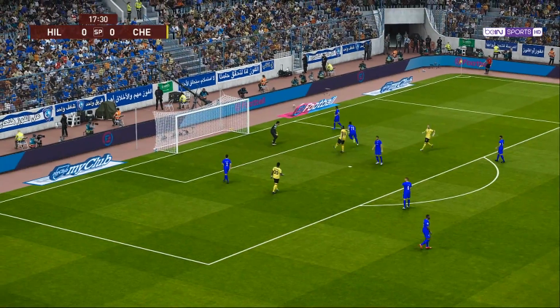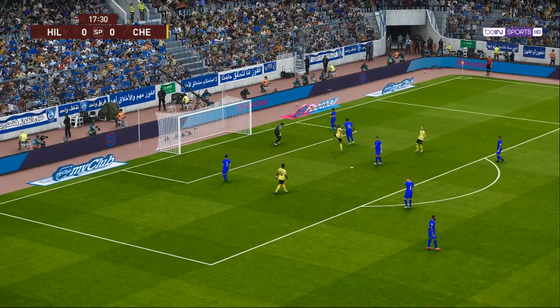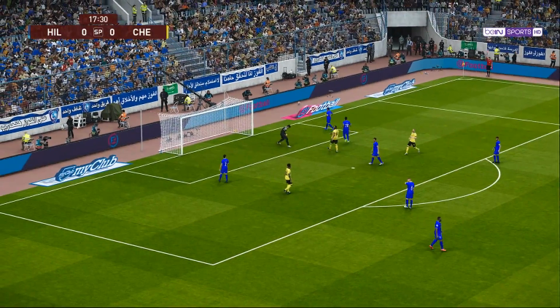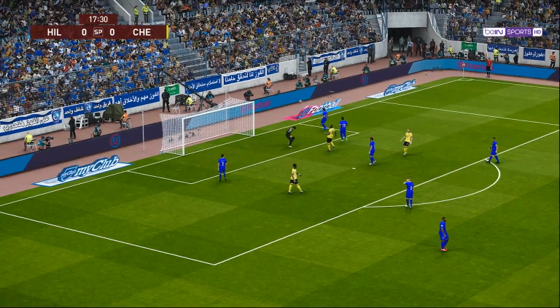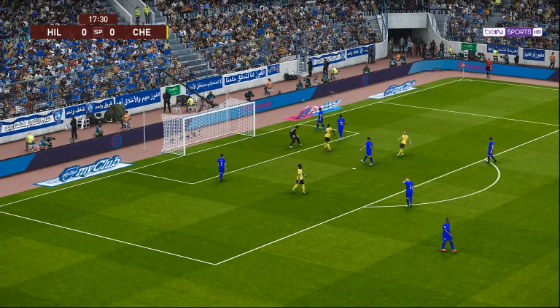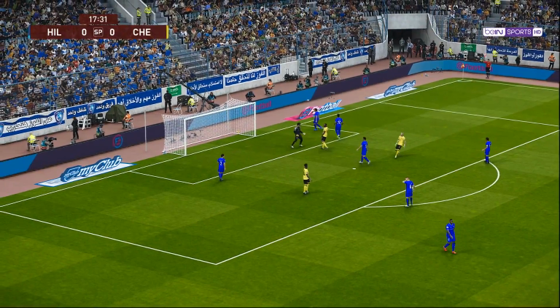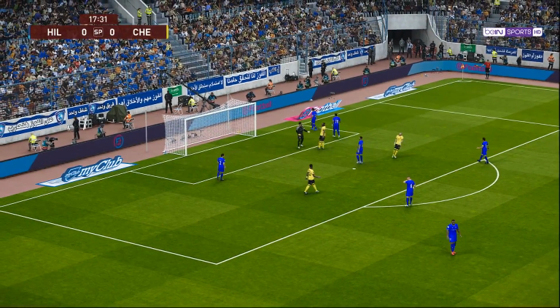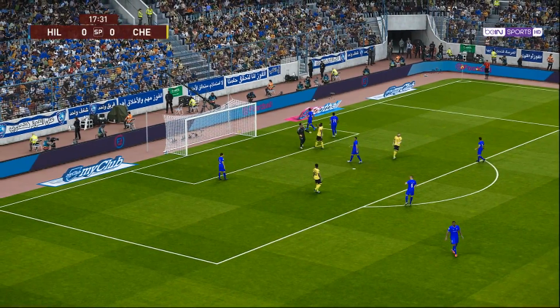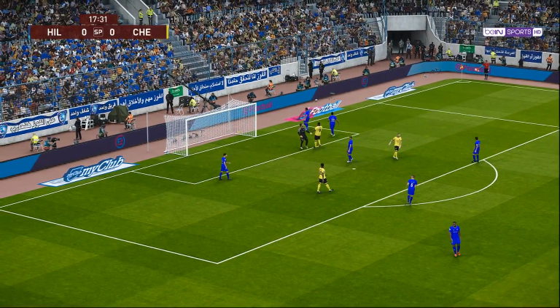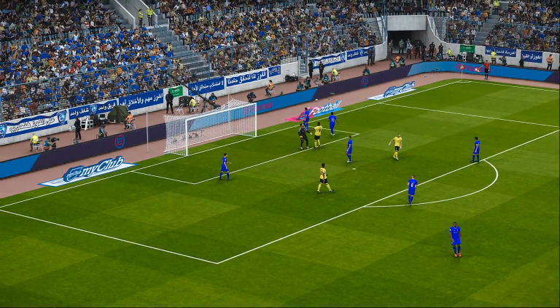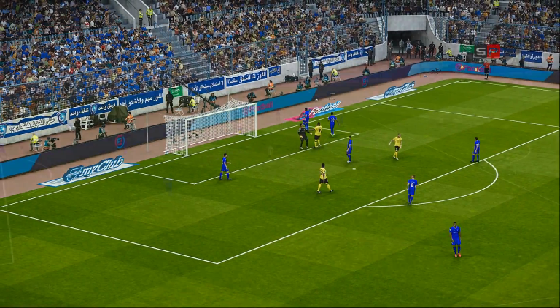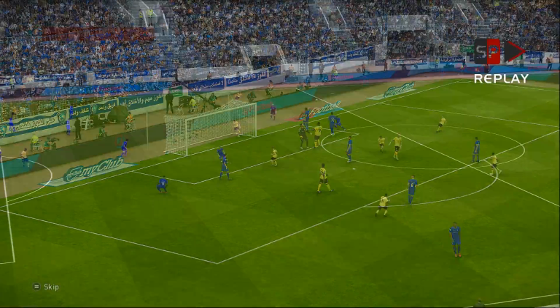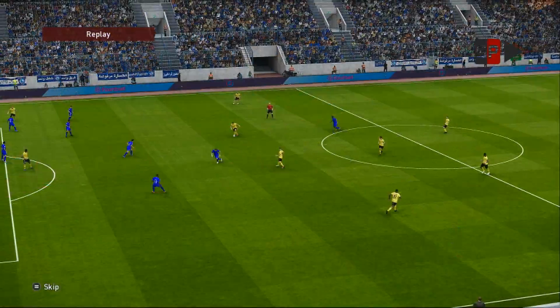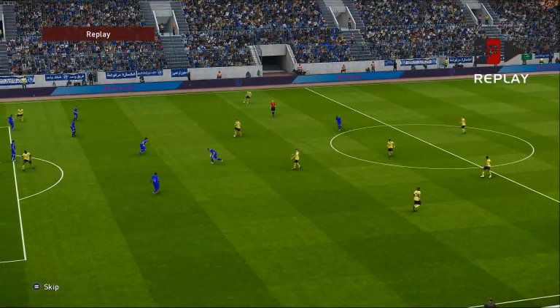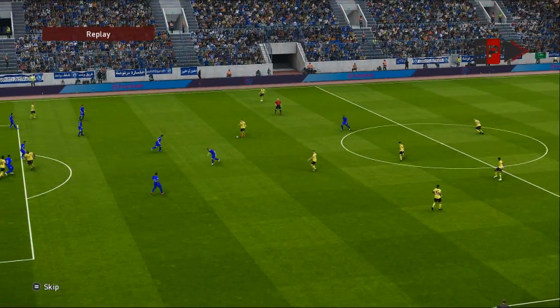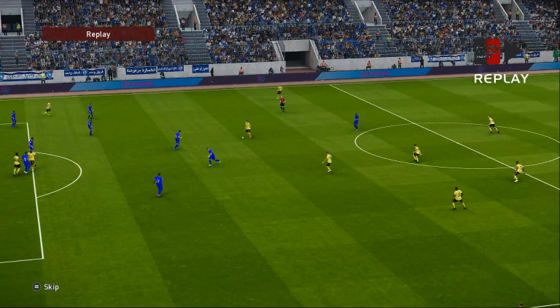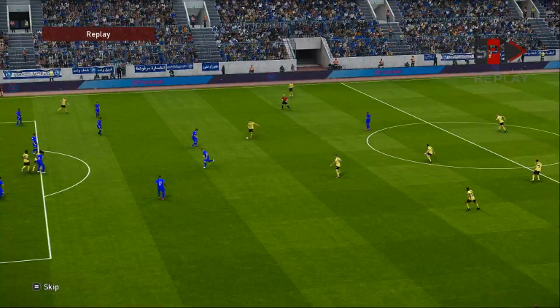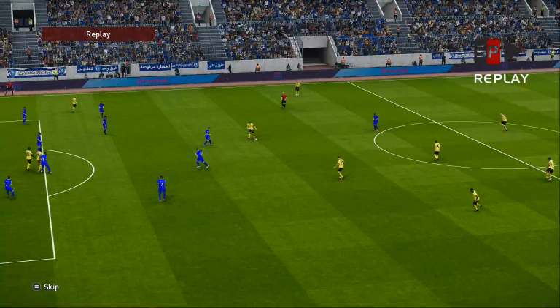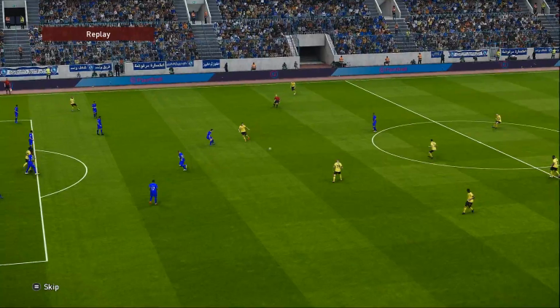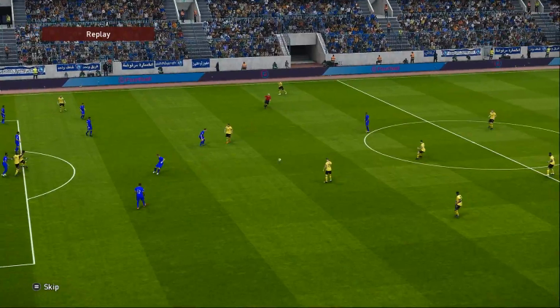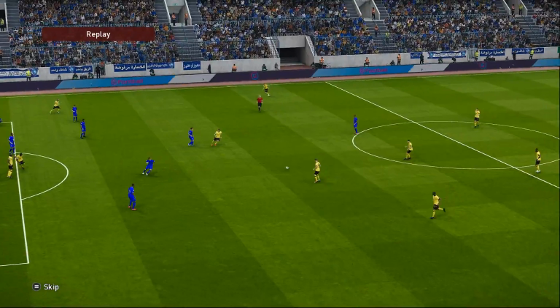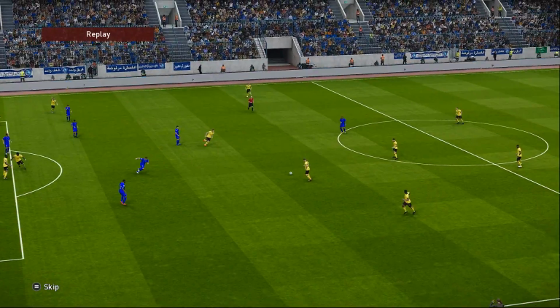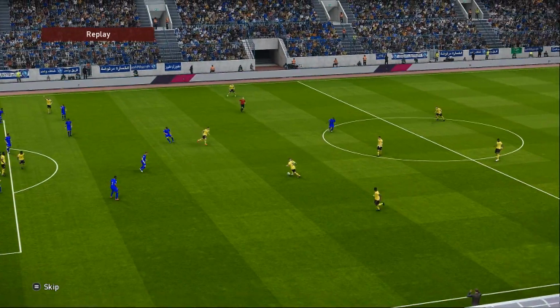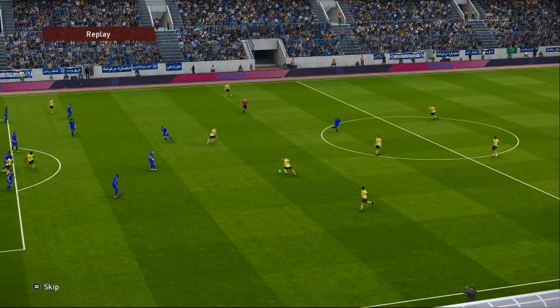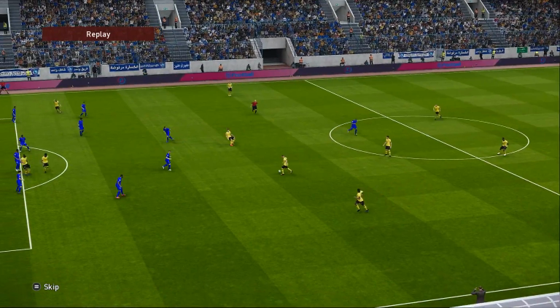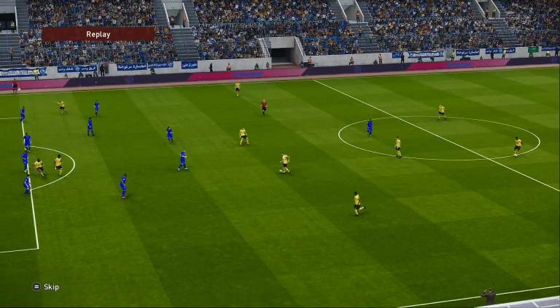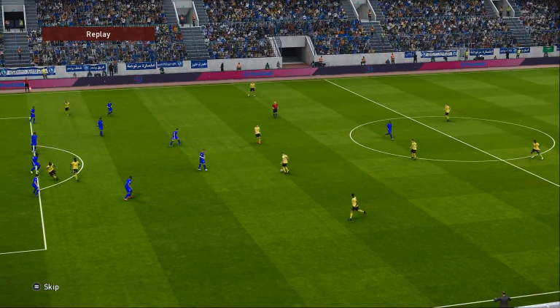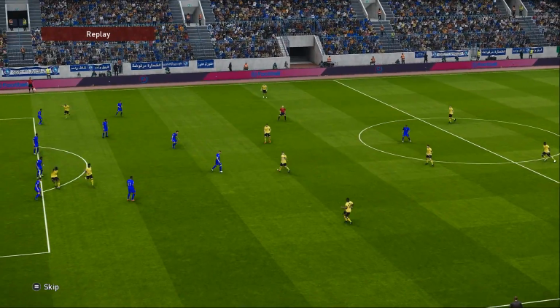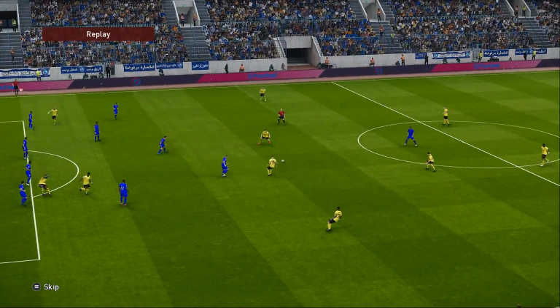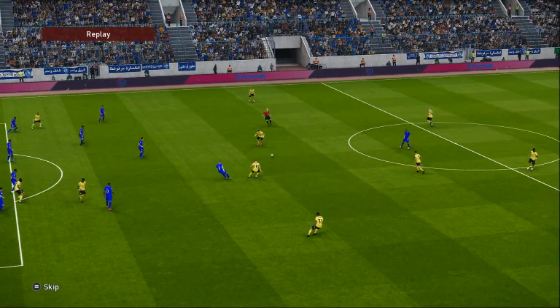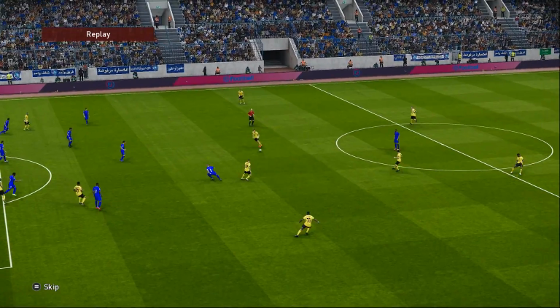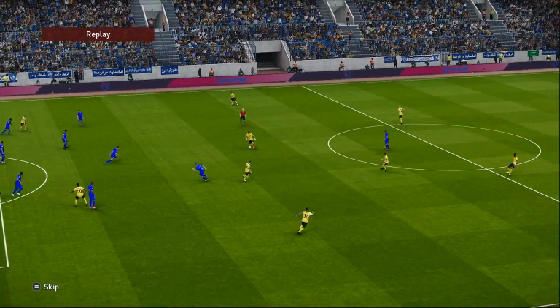Has a pop. Oh, great save. Real class. The keeper really dug out his defence then. A magnificent effort.